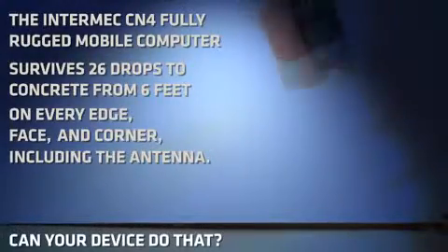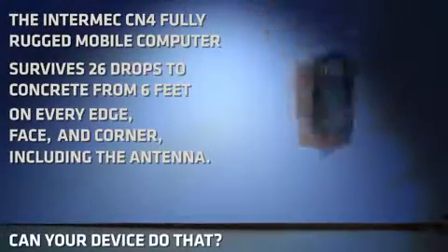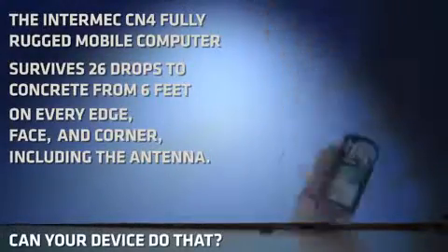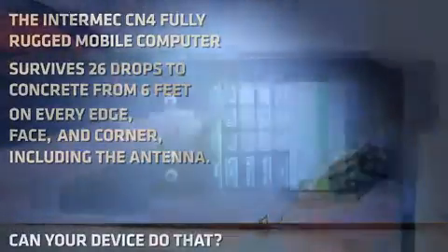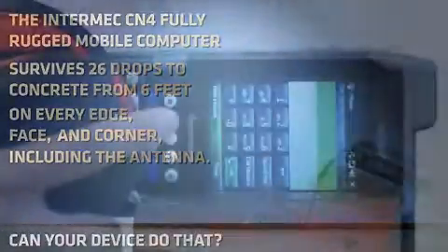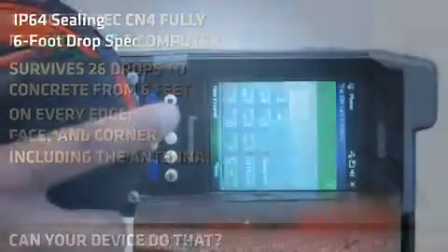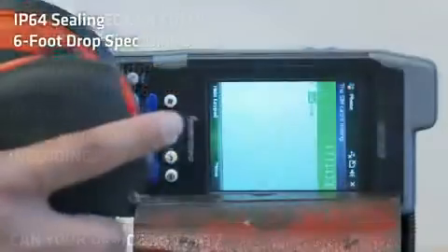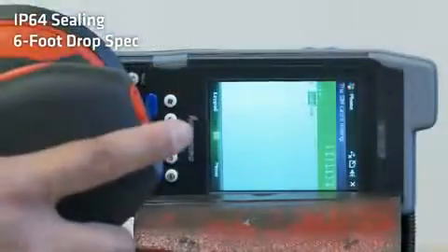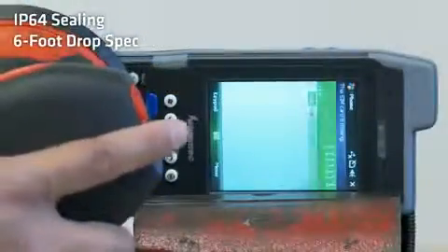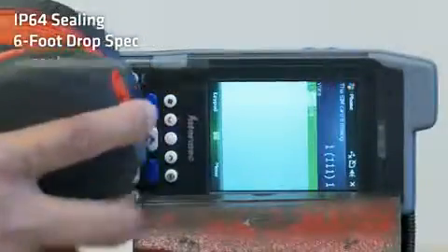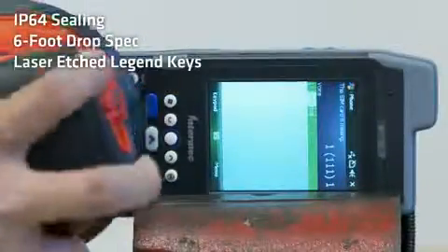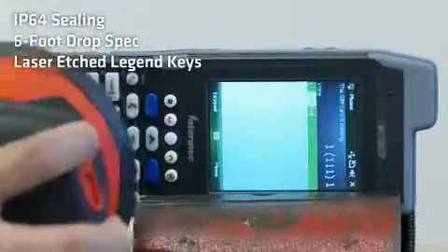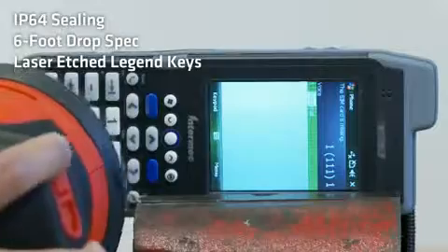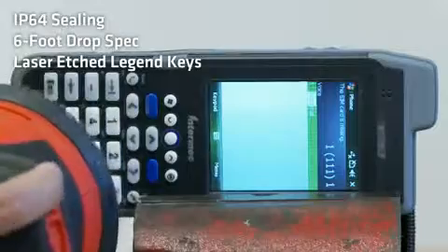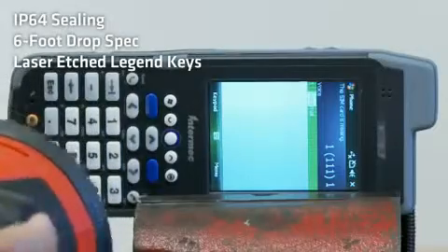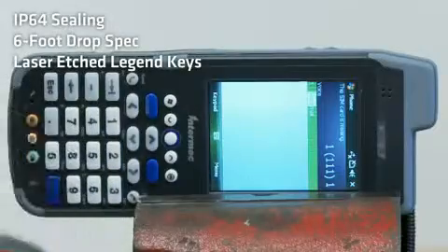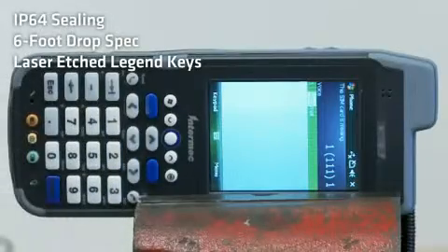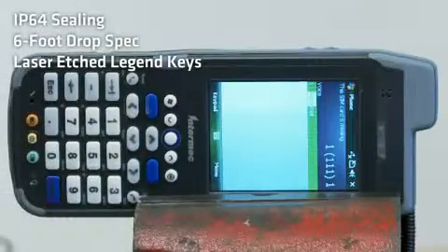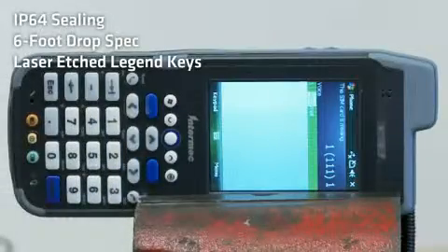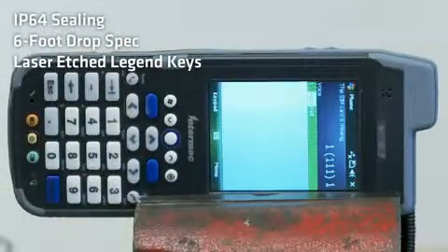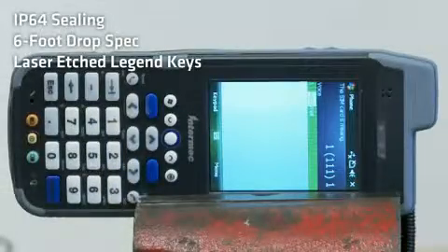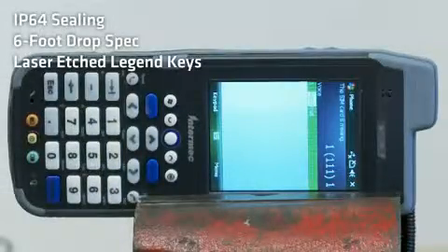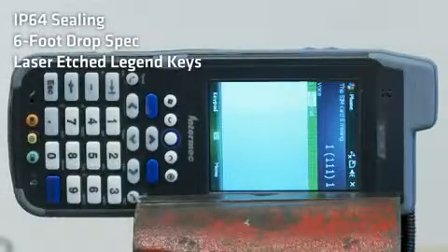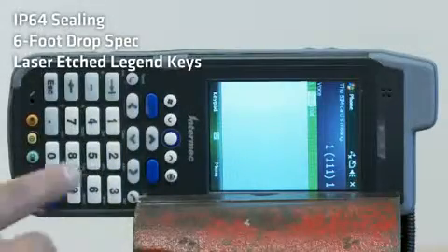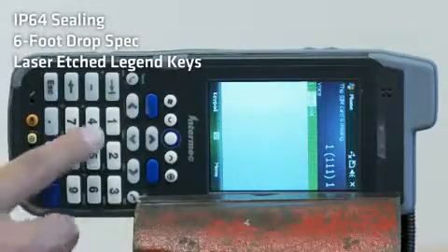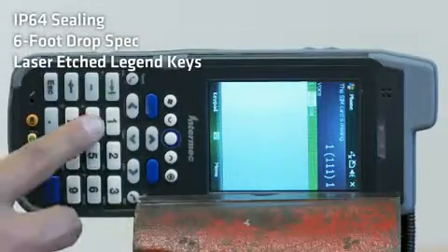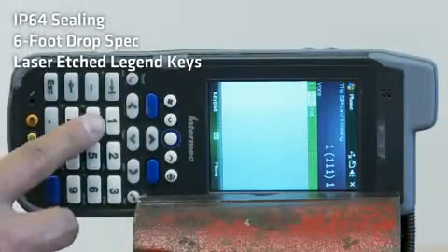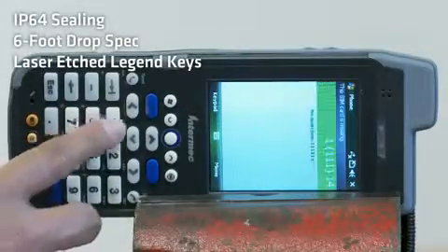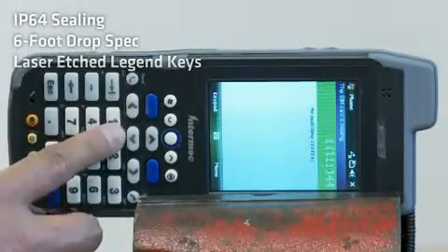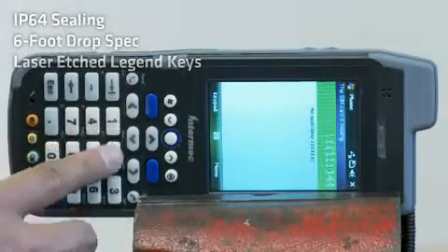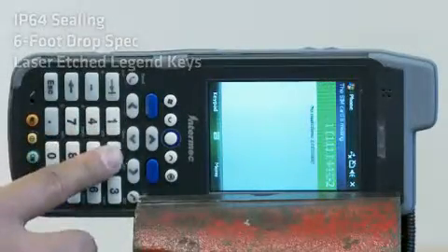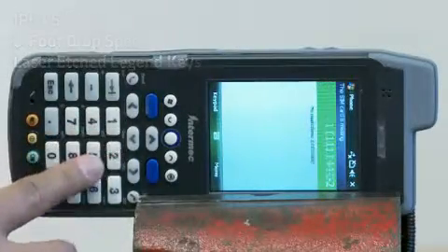face, and corner. Plus, the etched legend keys will keep the keypad functional over the long run by preventing wear and tear.